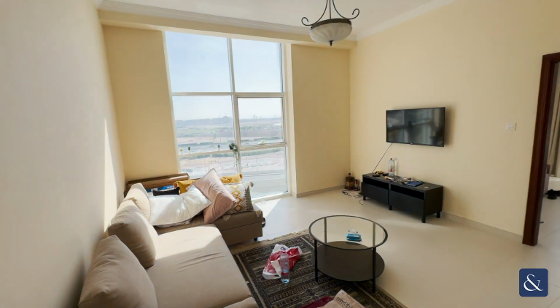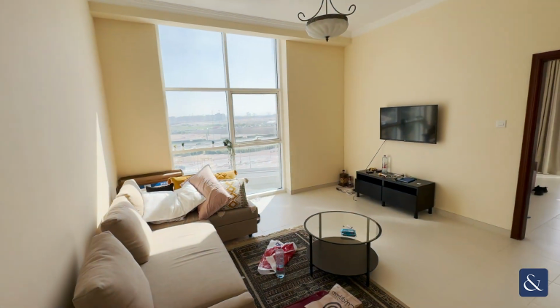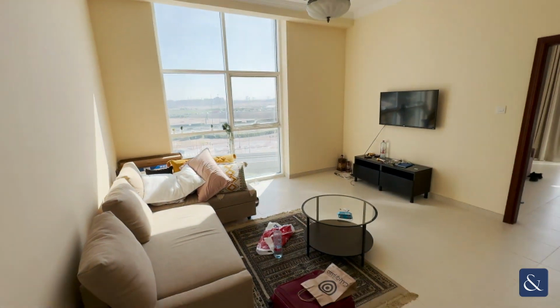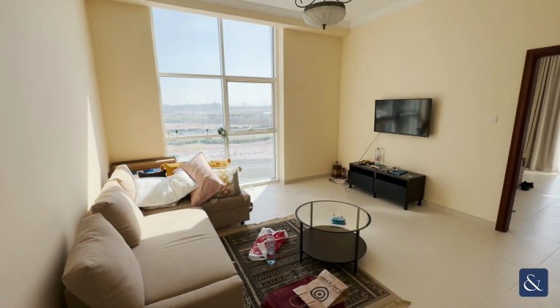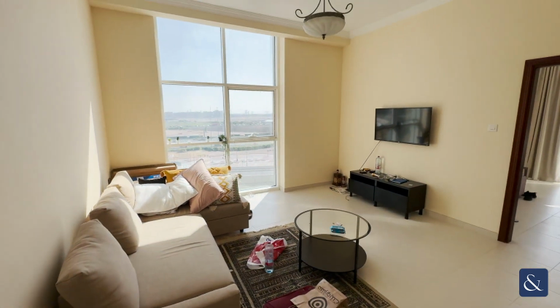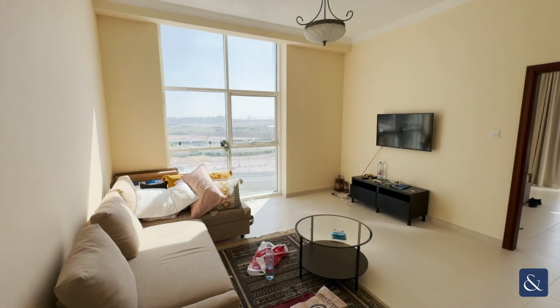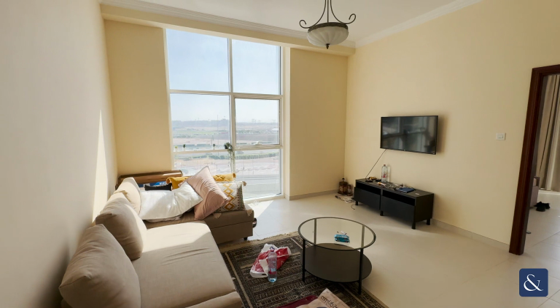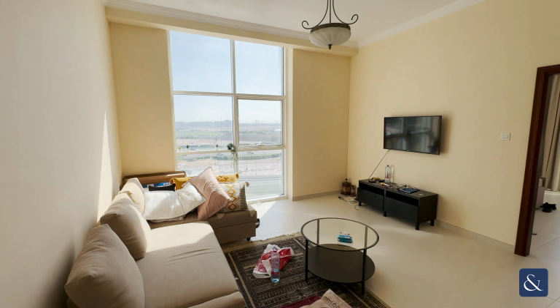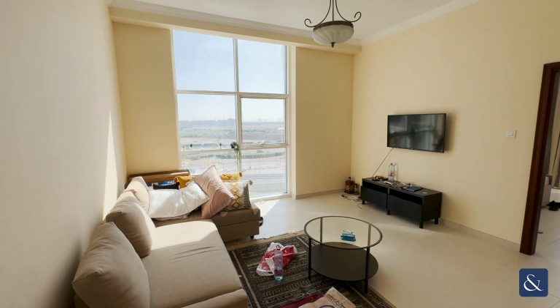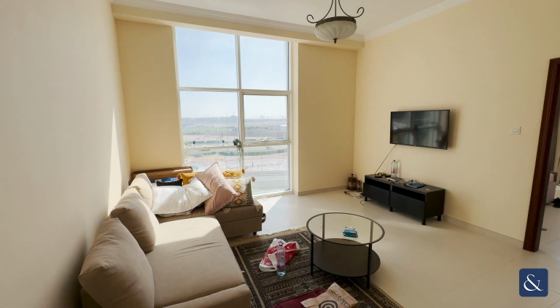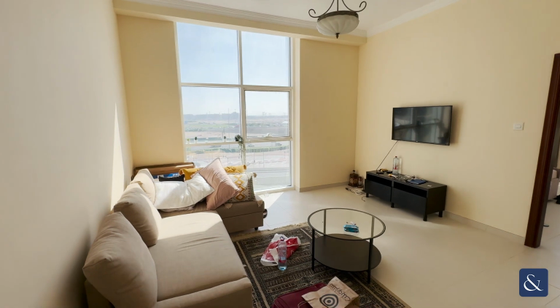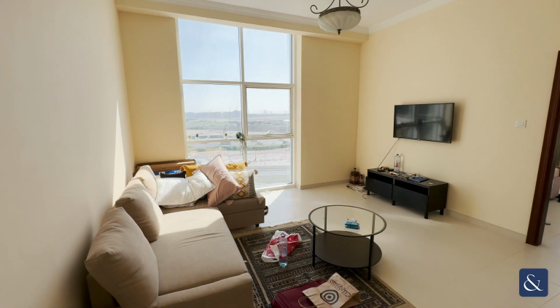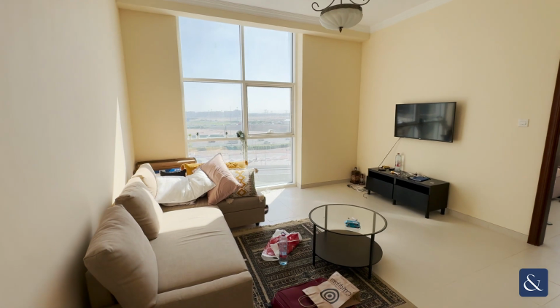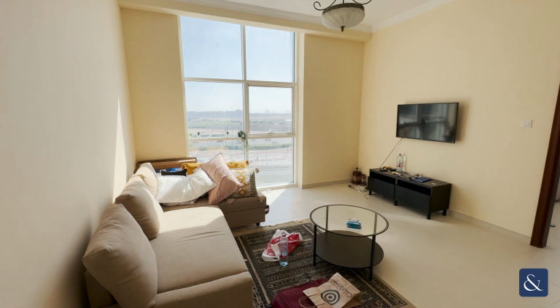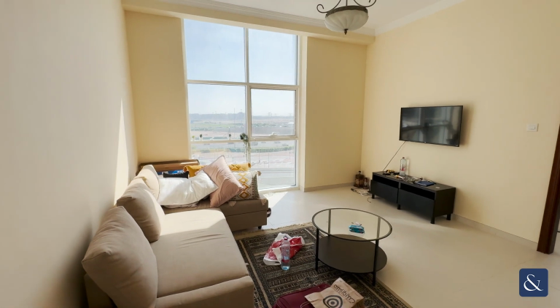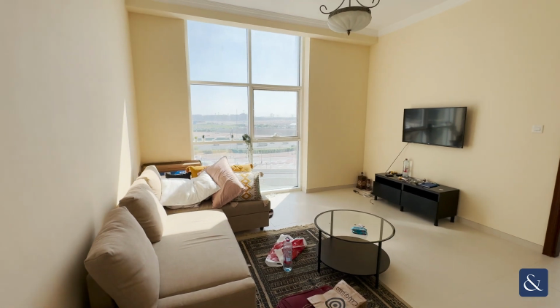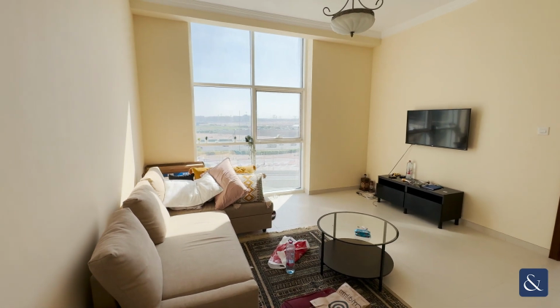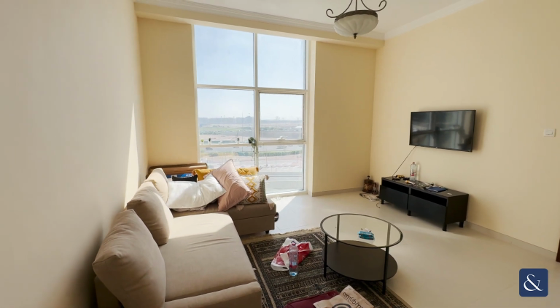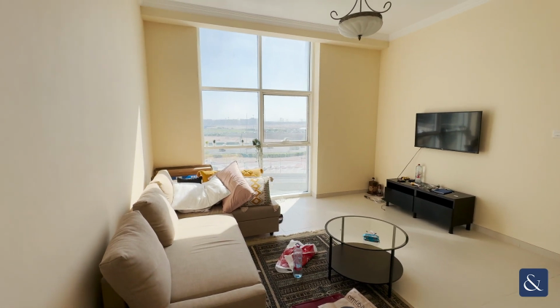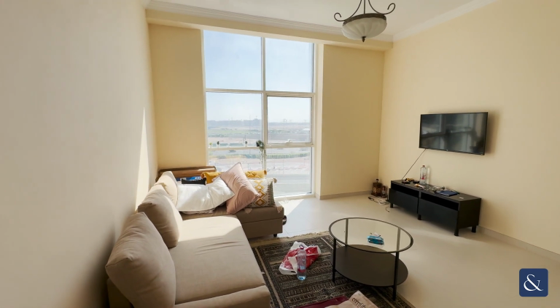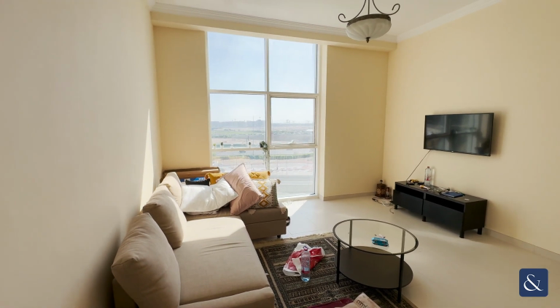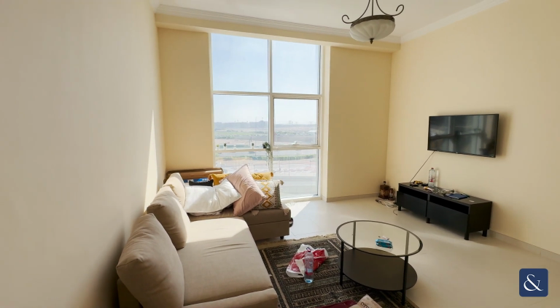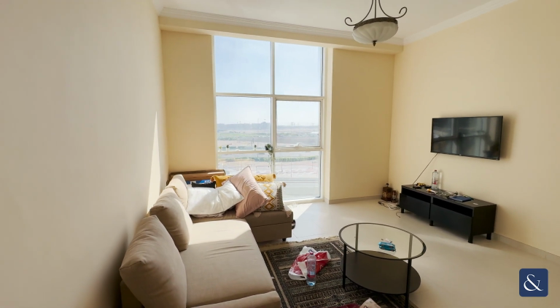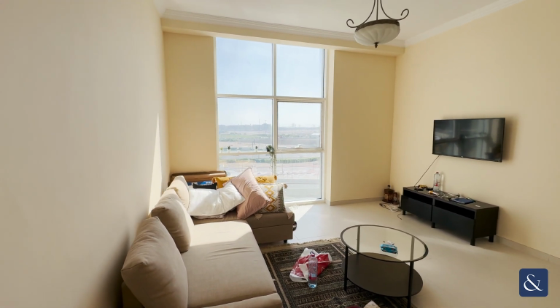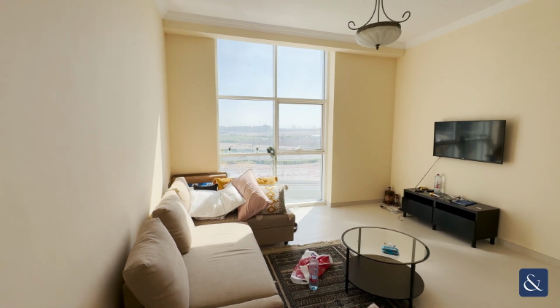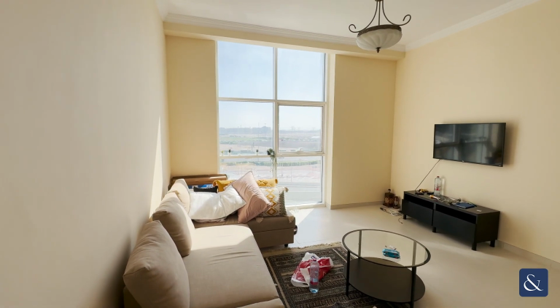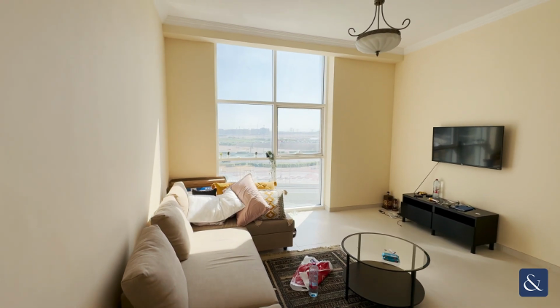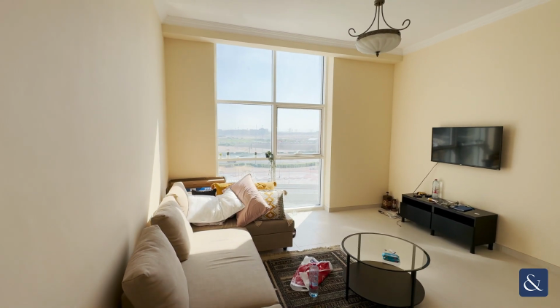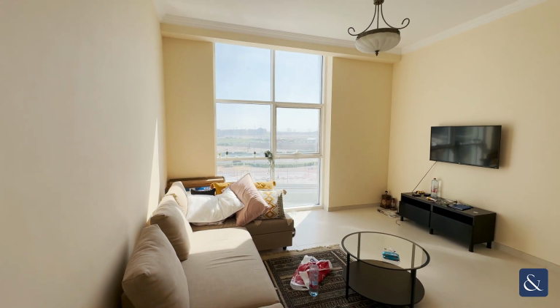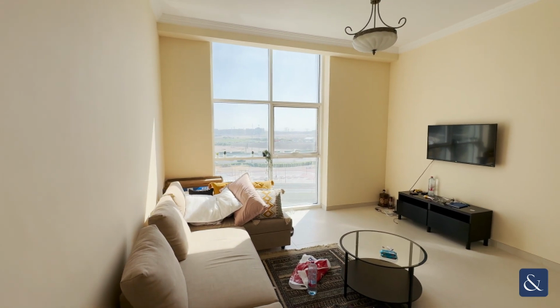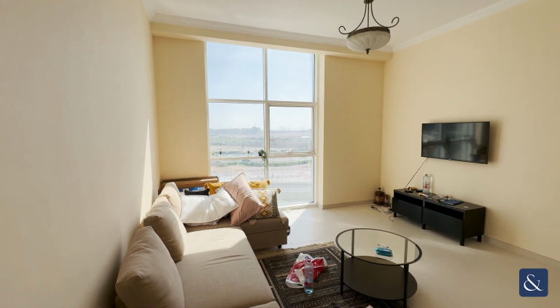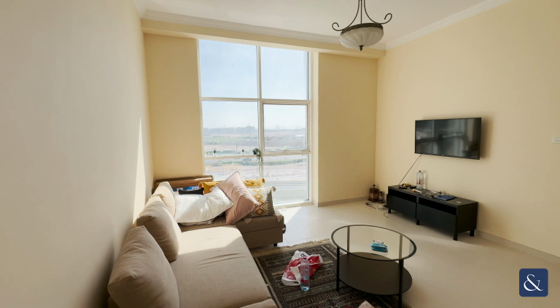High ceilings let in quite a lot of natural light, and it's got floor-to-ceiling windows as well, which always helps.